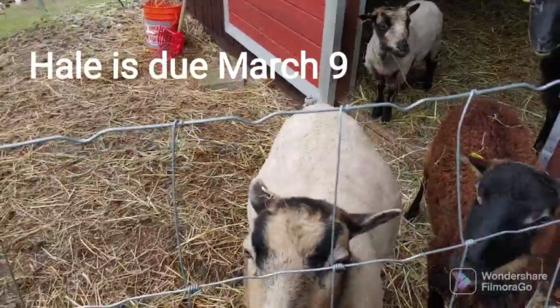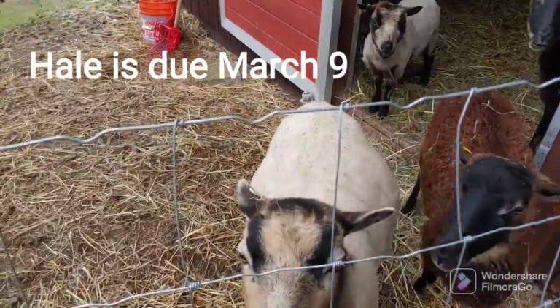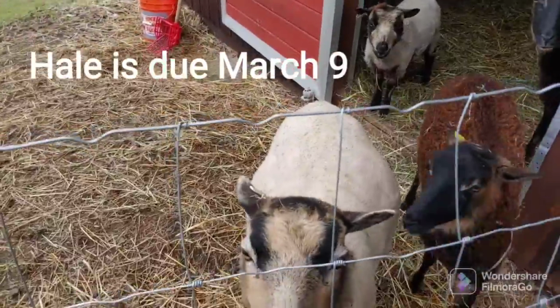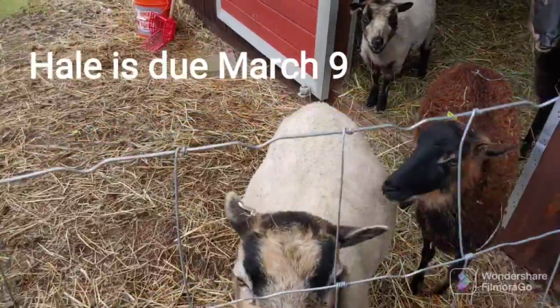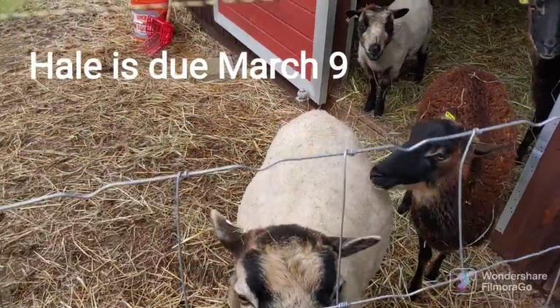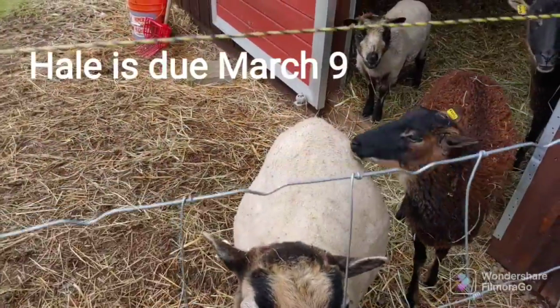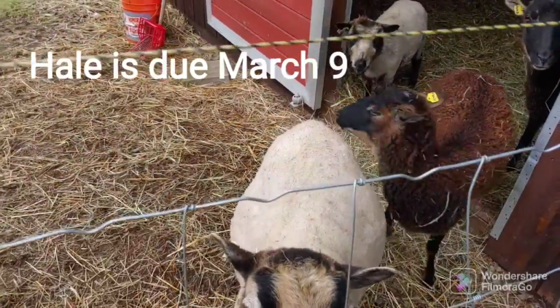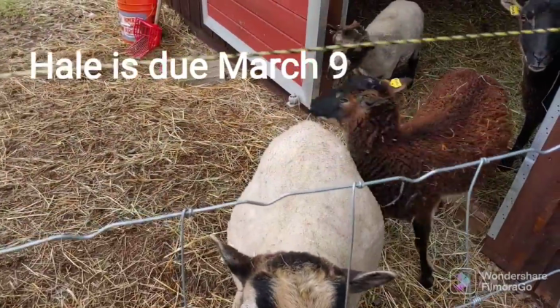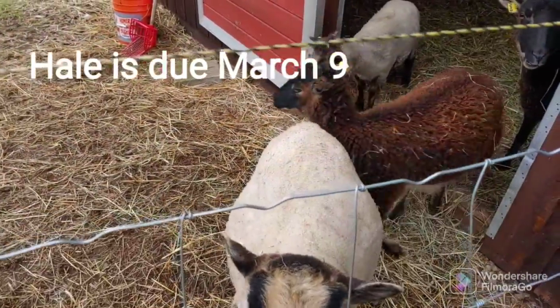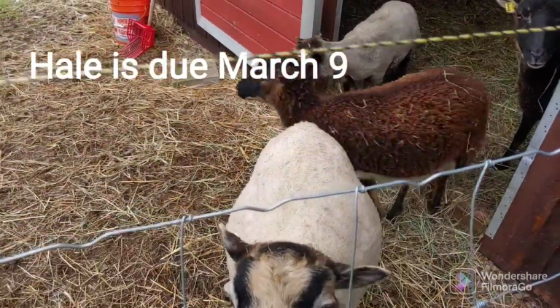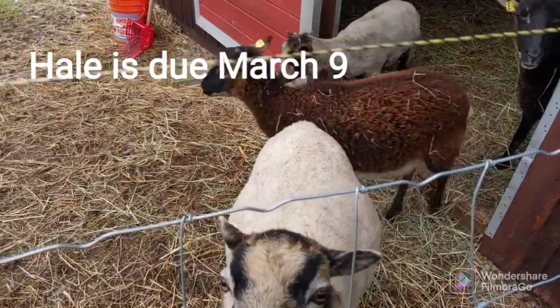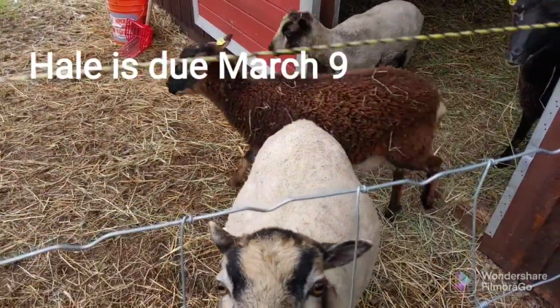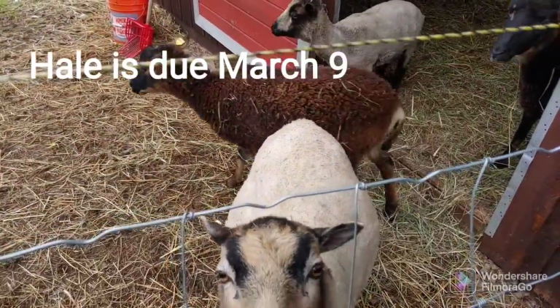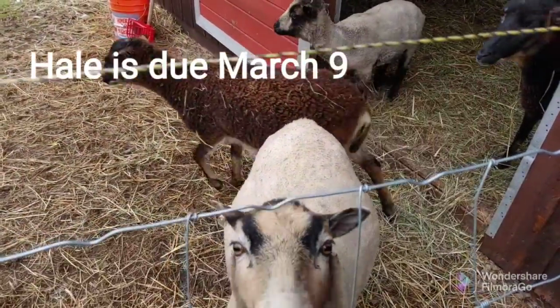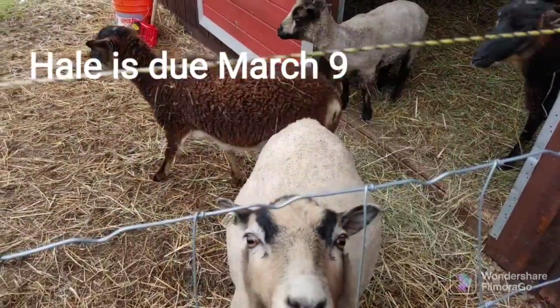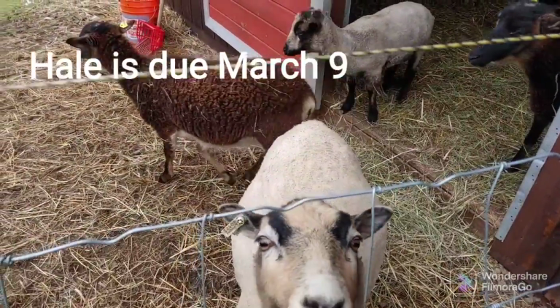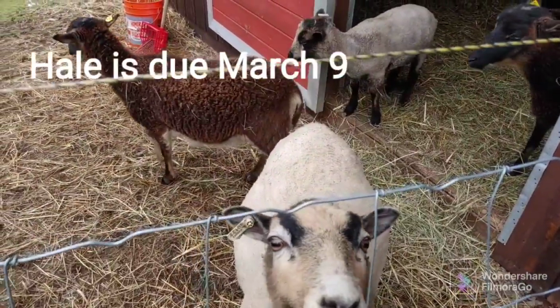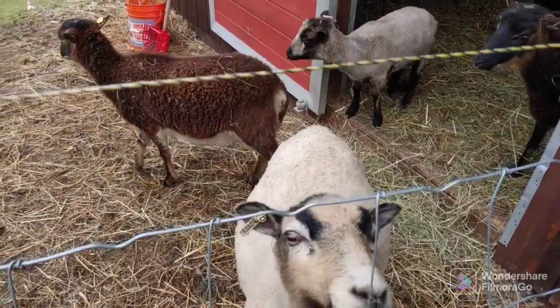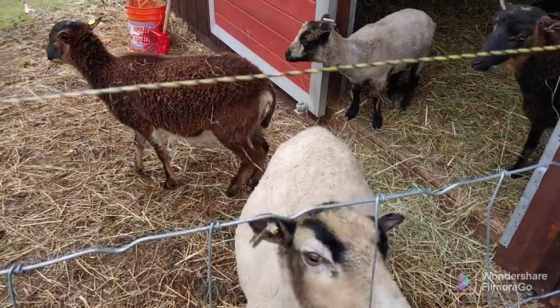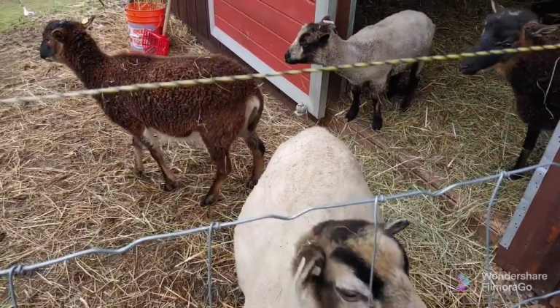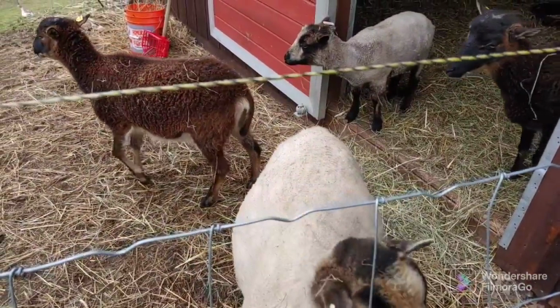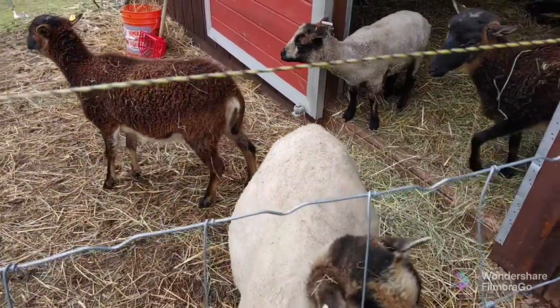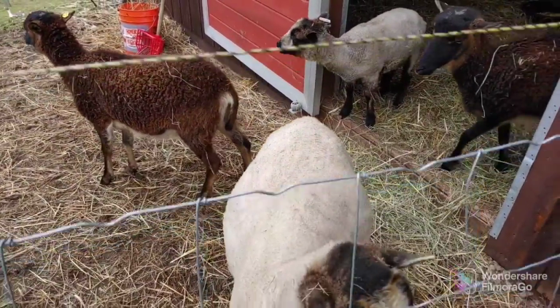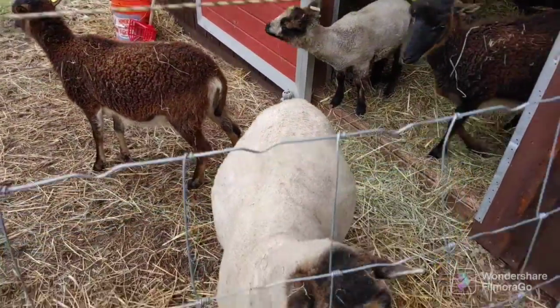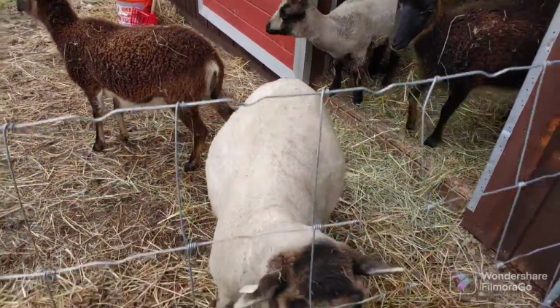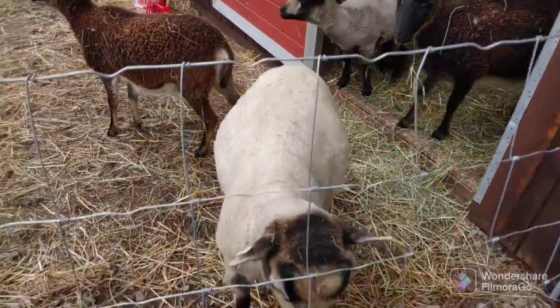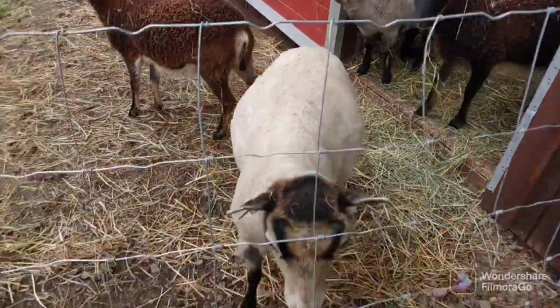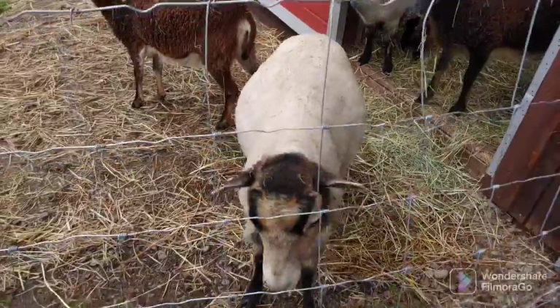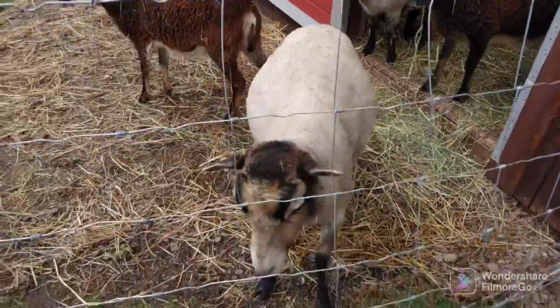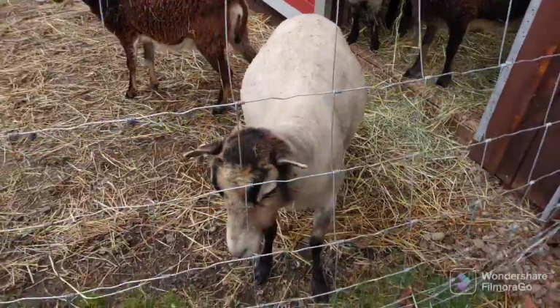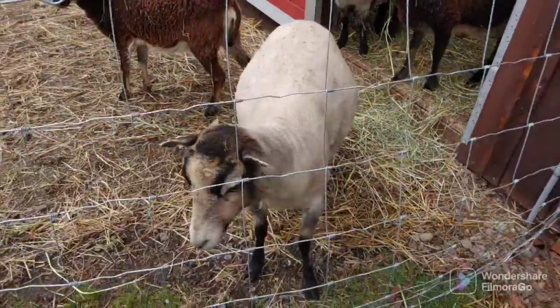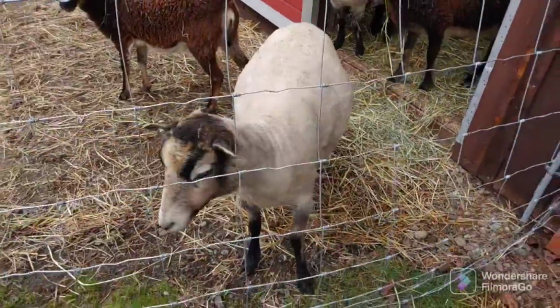Oh, you look pregnant. Look at this. Yeah, alright. We'll go get to work on this.